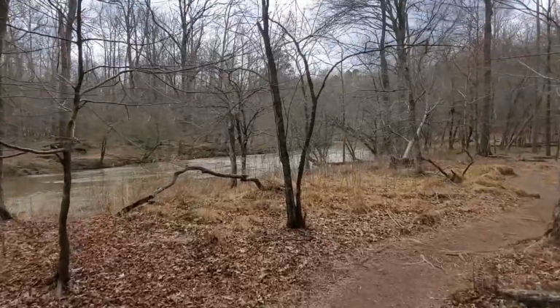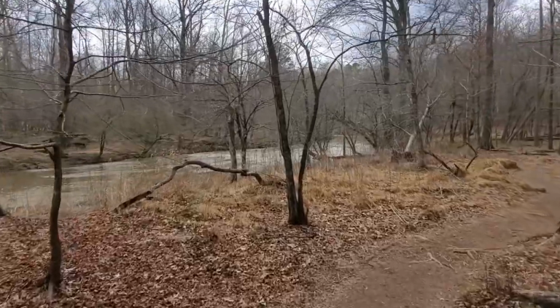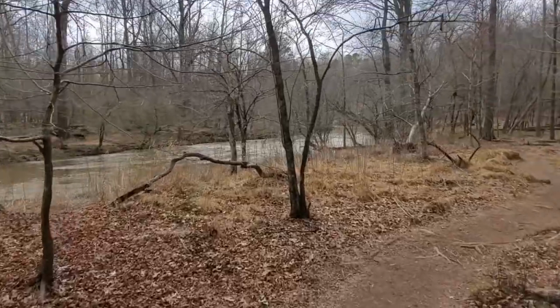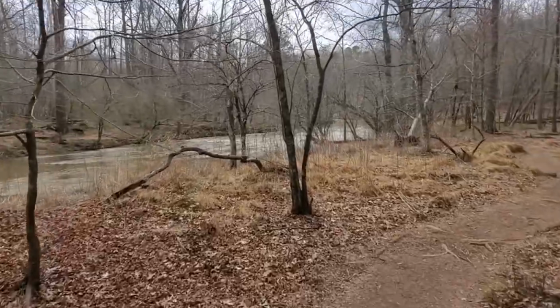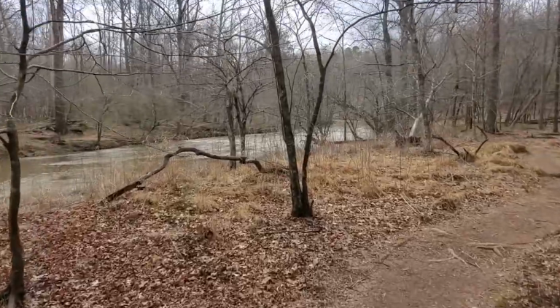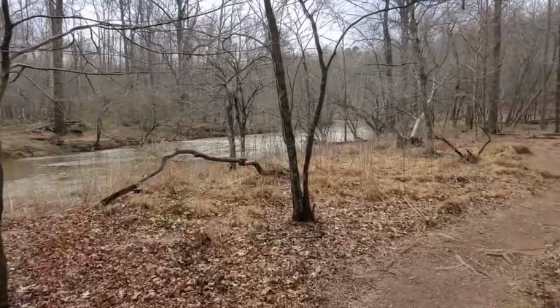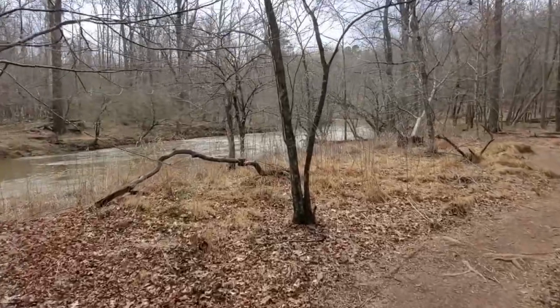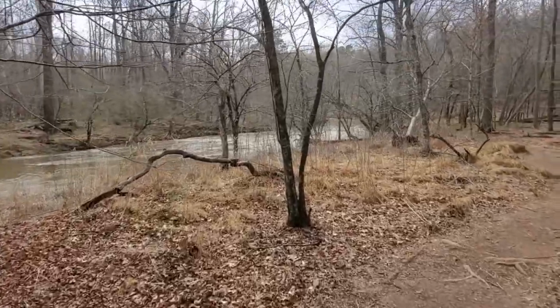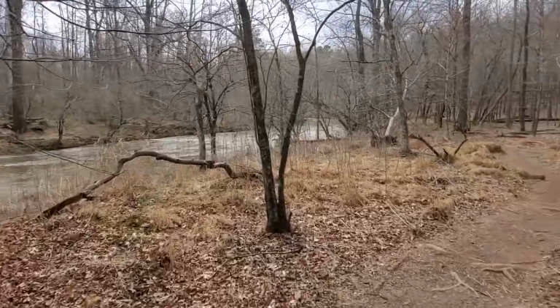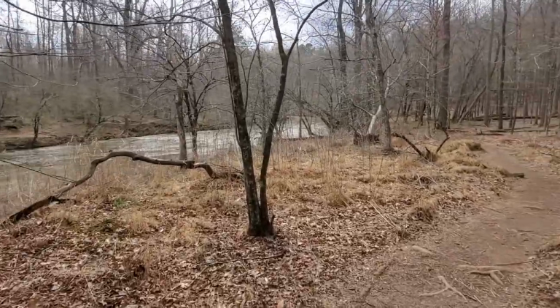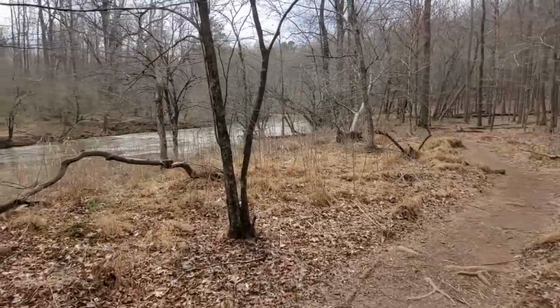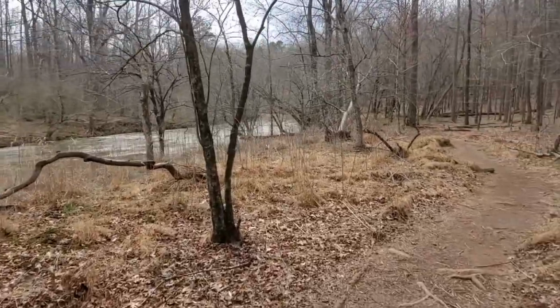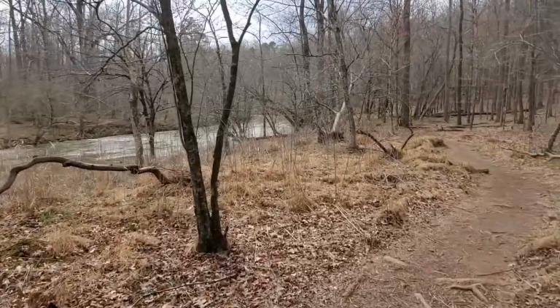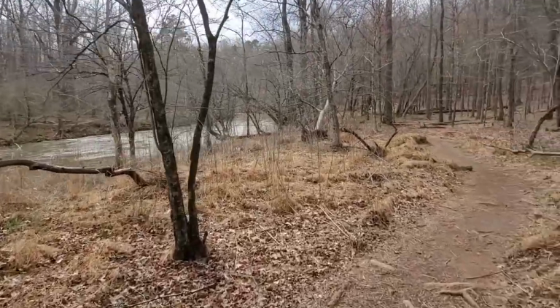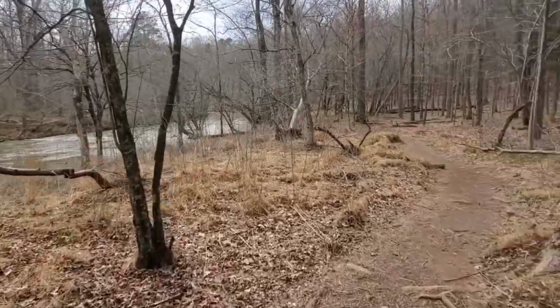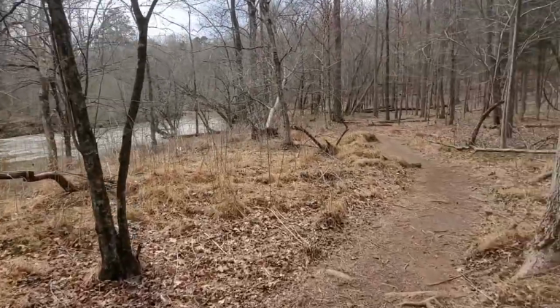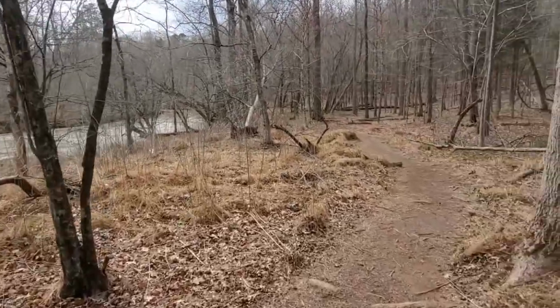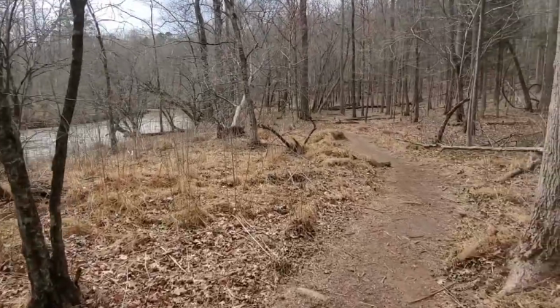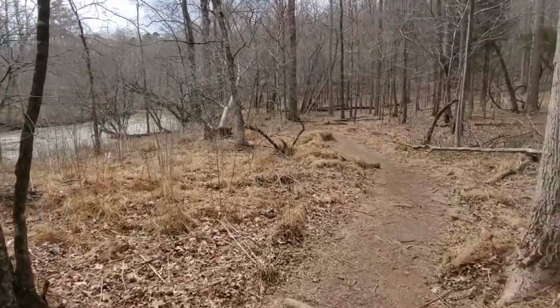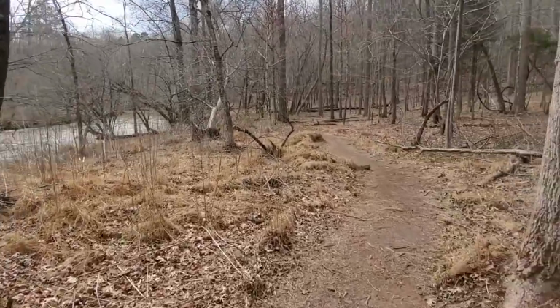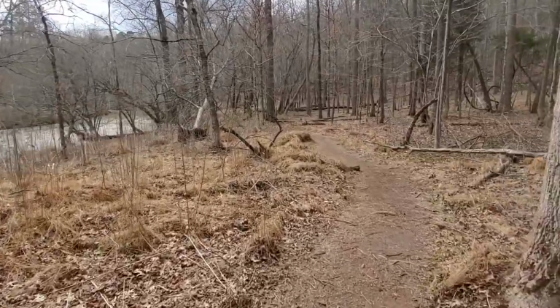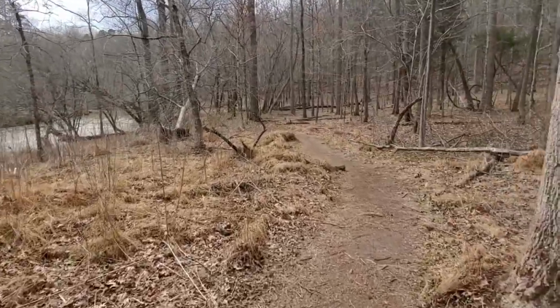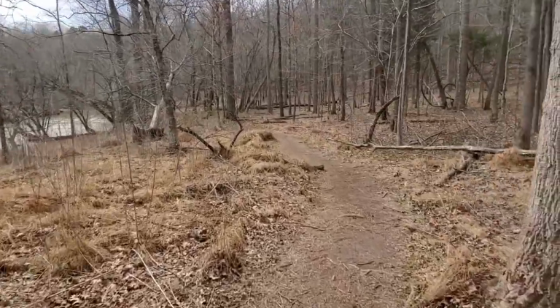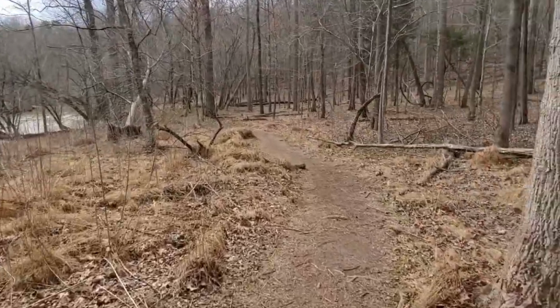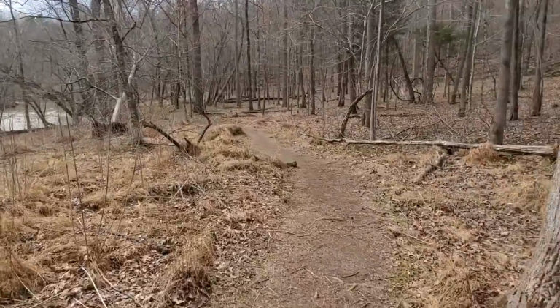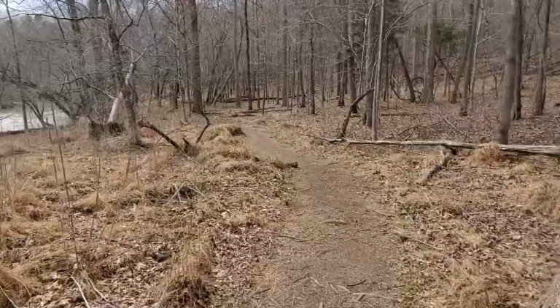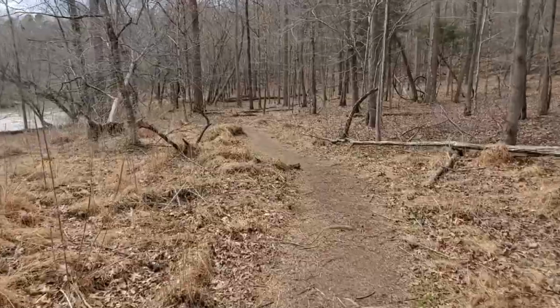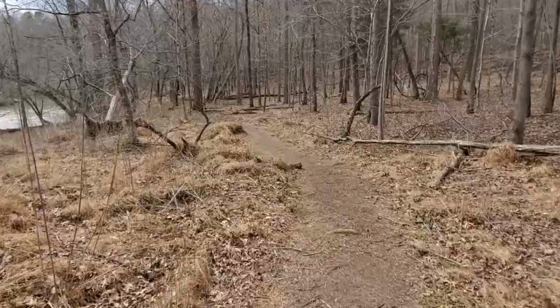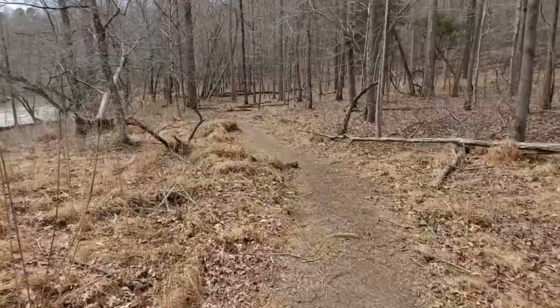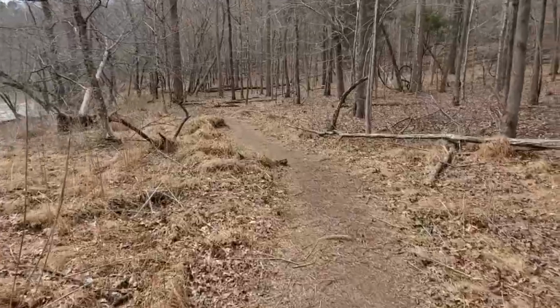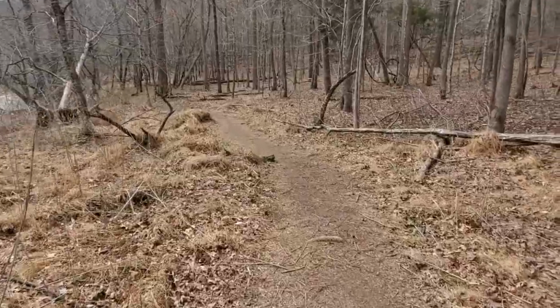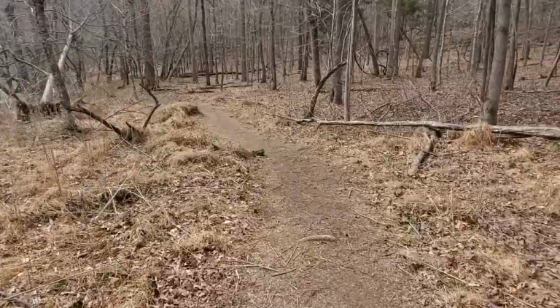We're back on the banks of the Eno River and we're following the trail south going towards the suspension bridge.